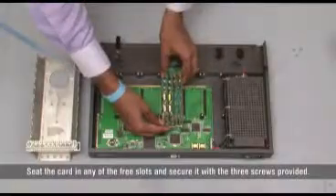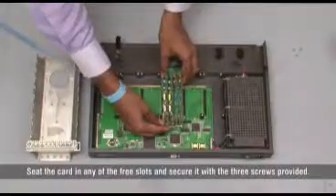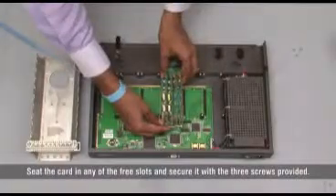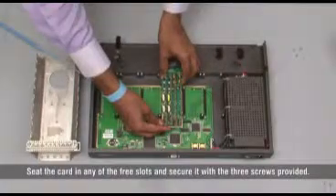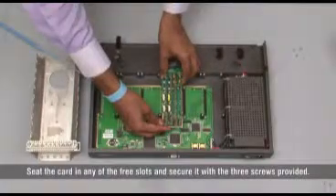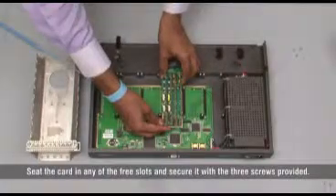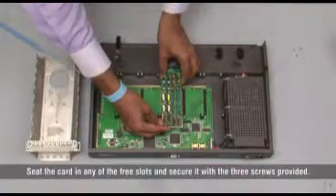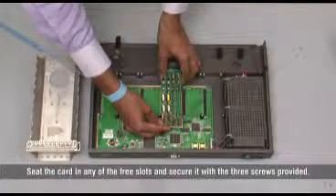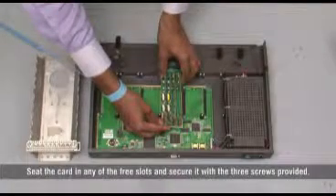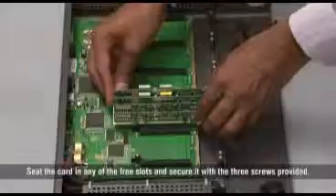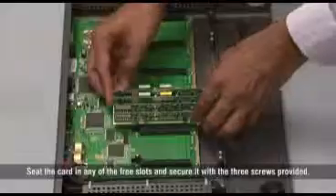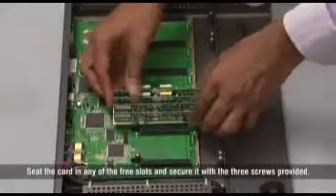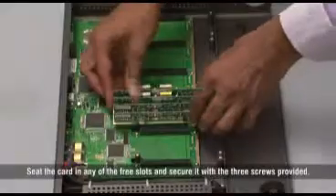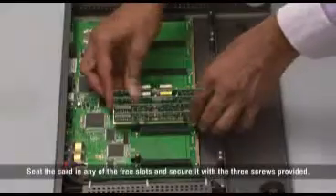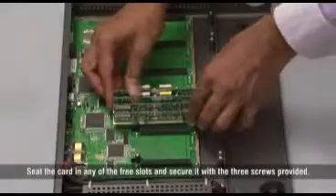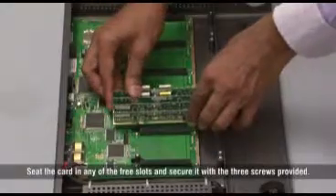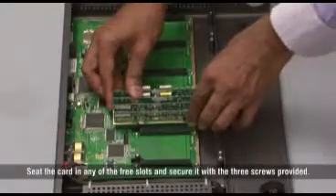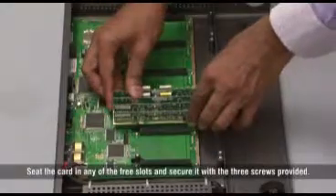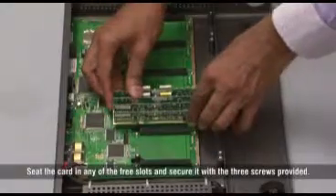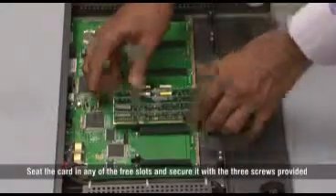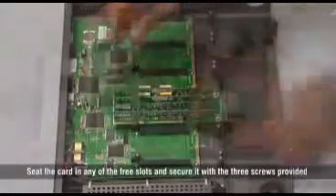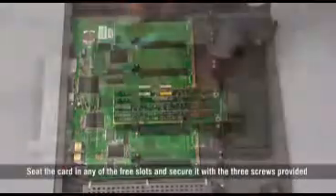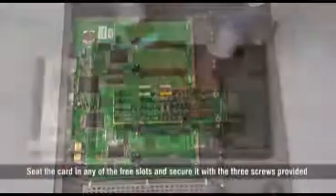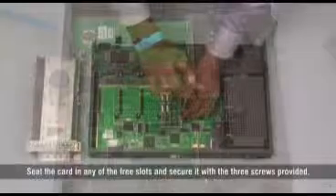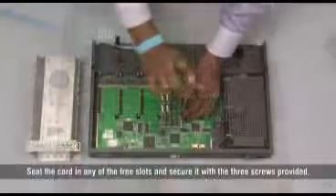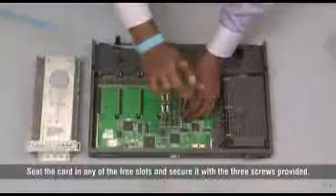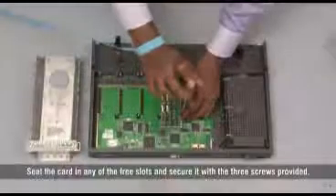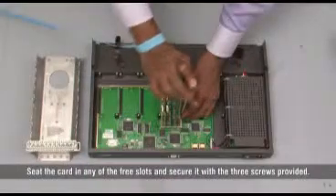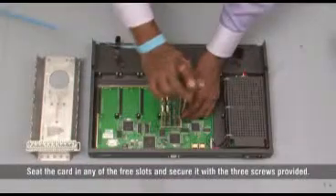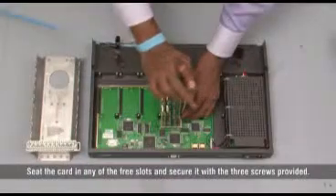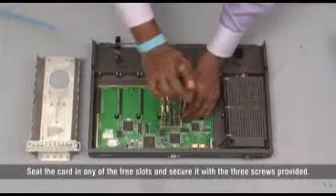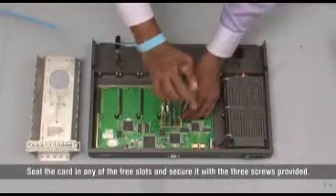Seat the card in any of the free slots and secure it with the 3 screws provided.